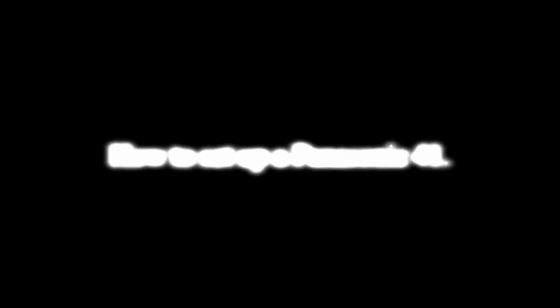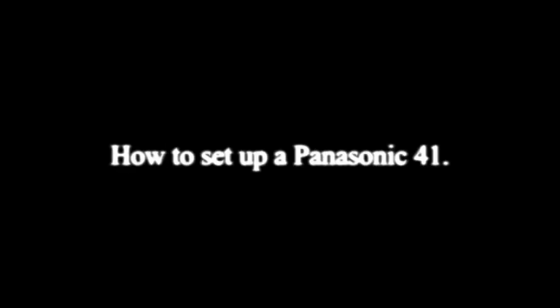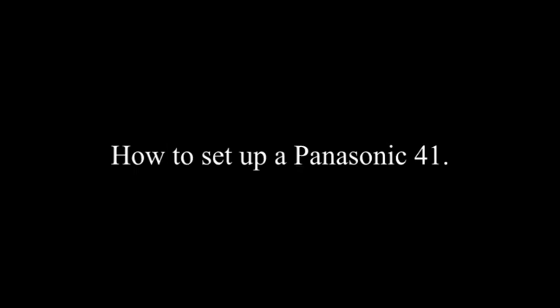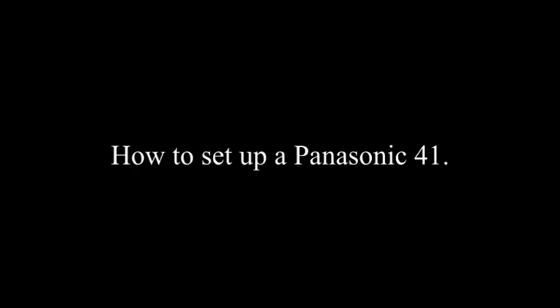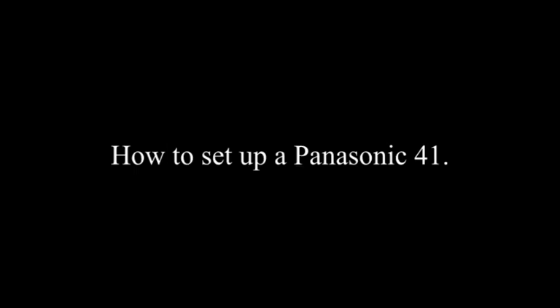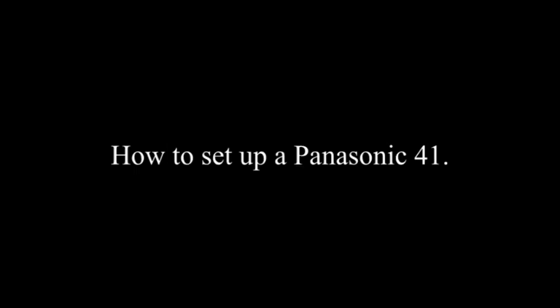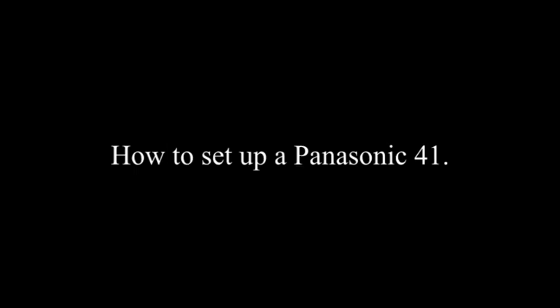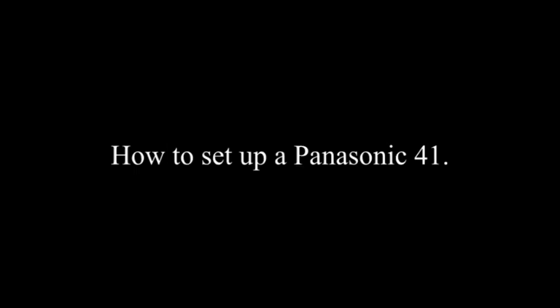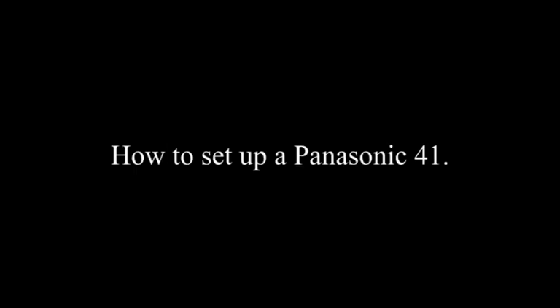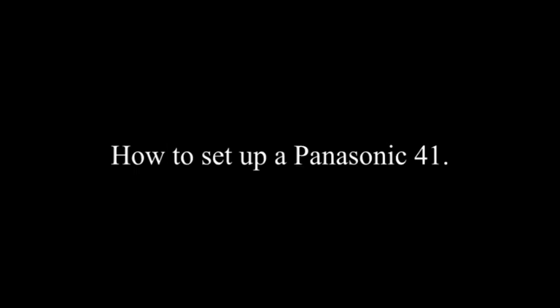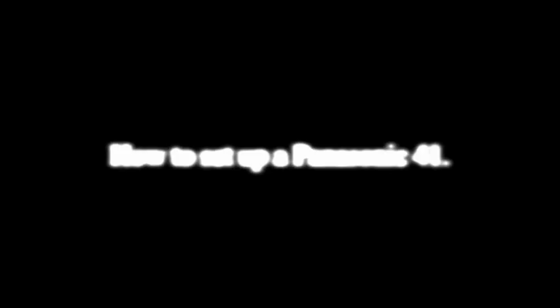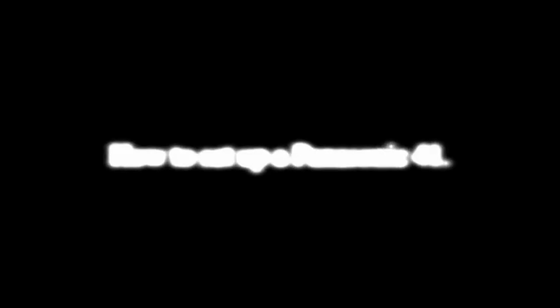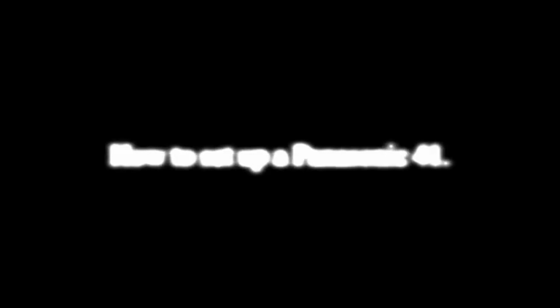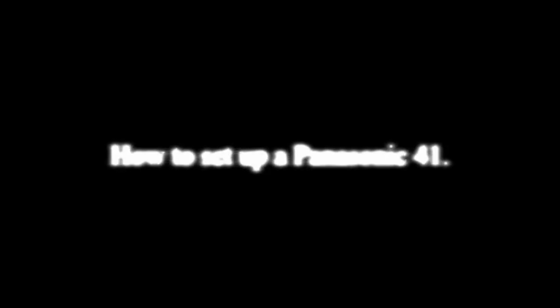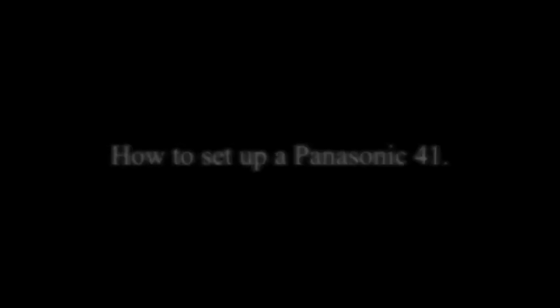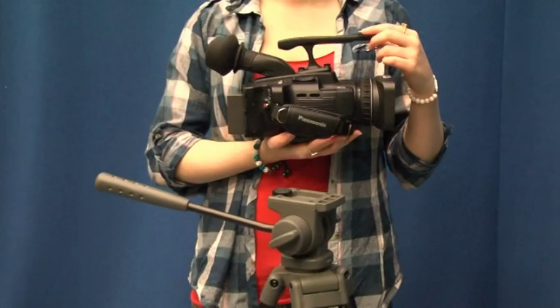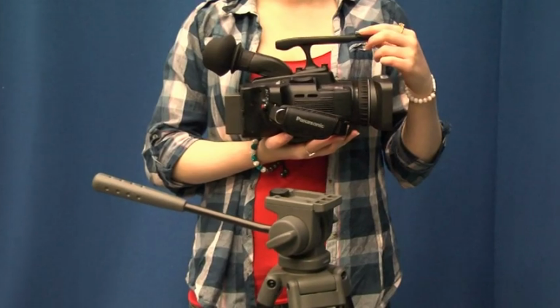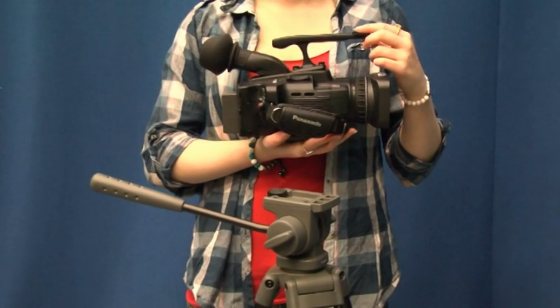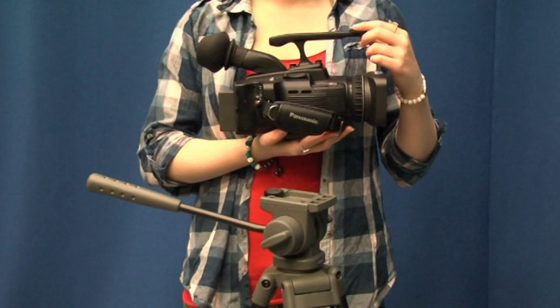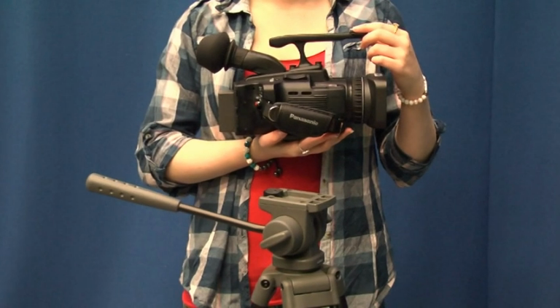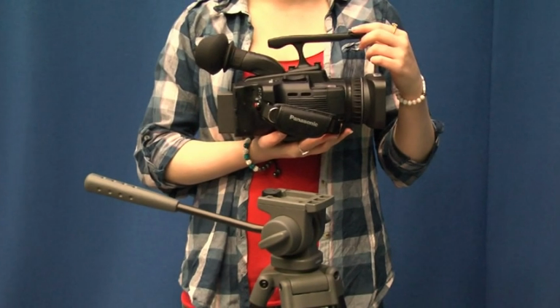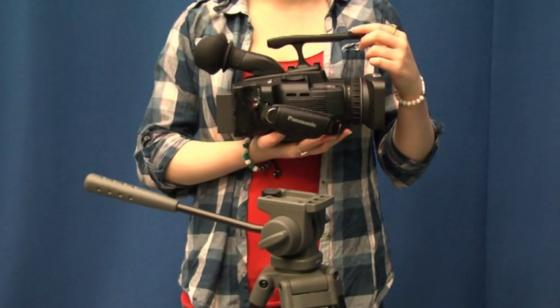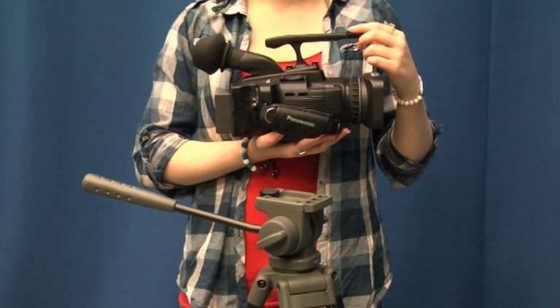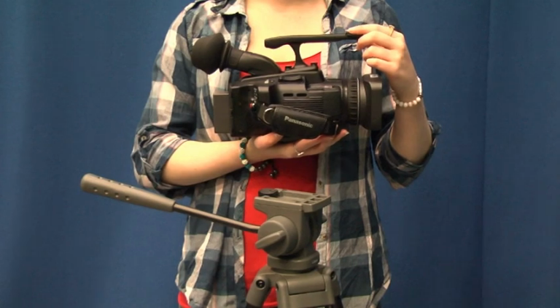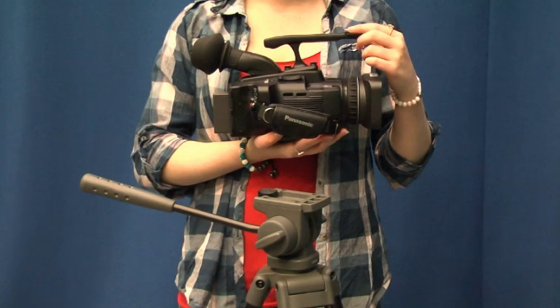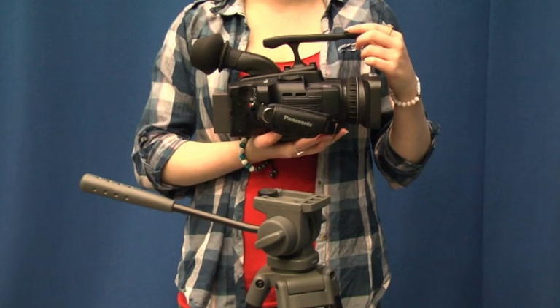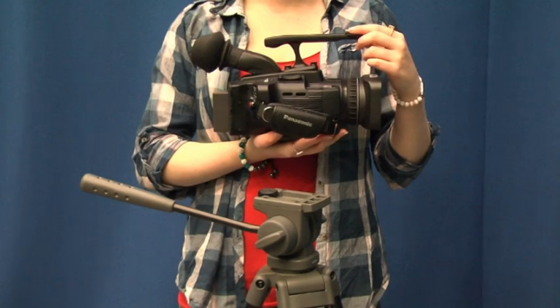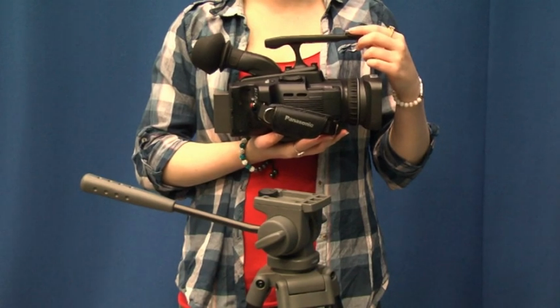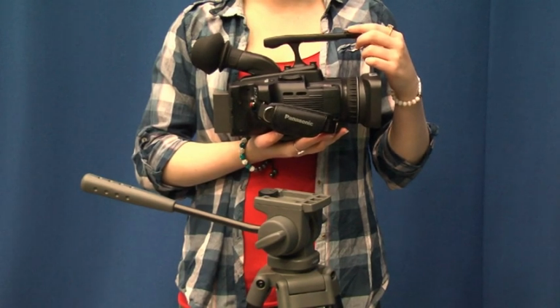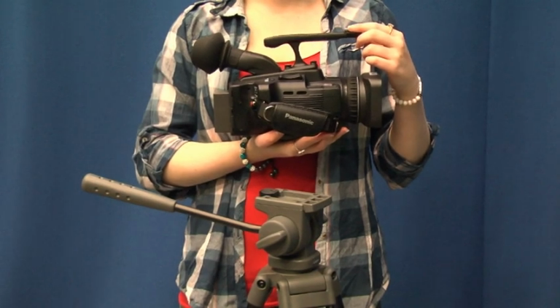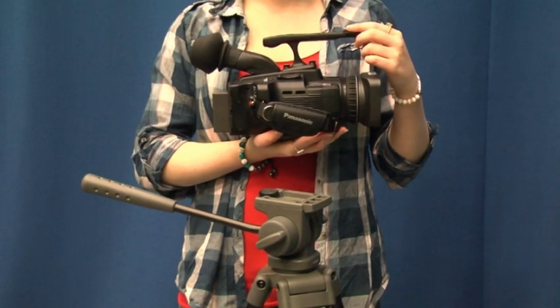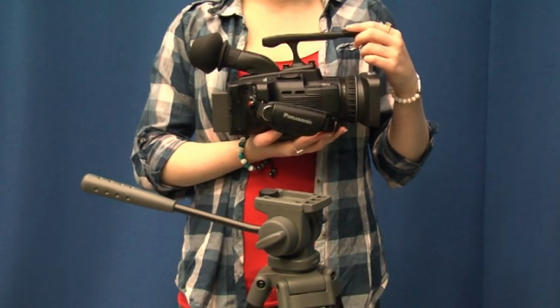How to set up a Panasonic 41. For this tutorial you will need a camera and a tripod.